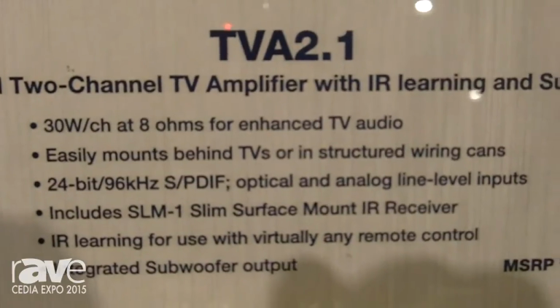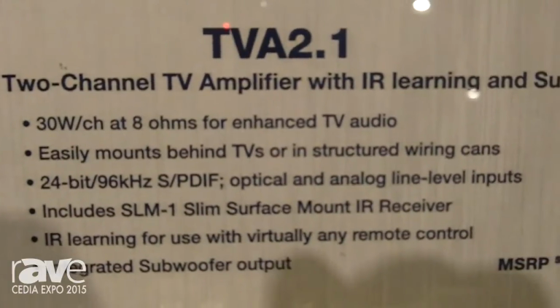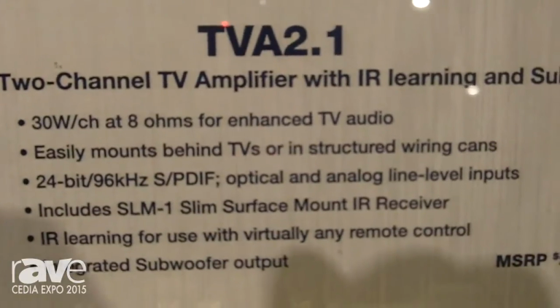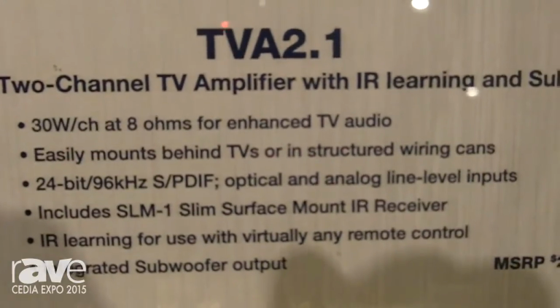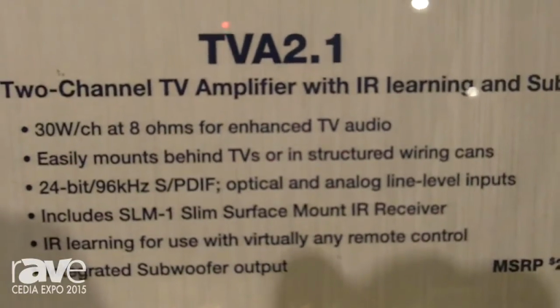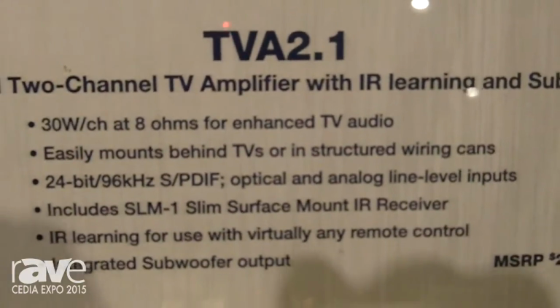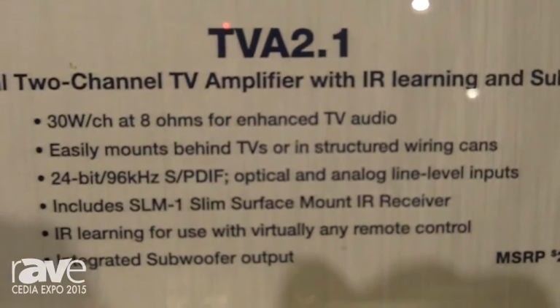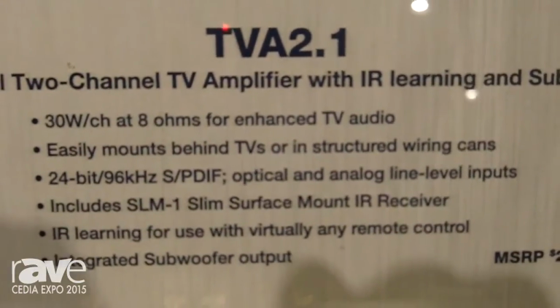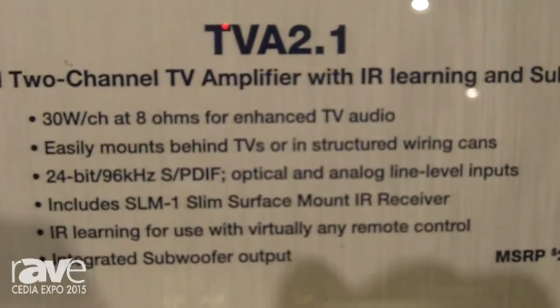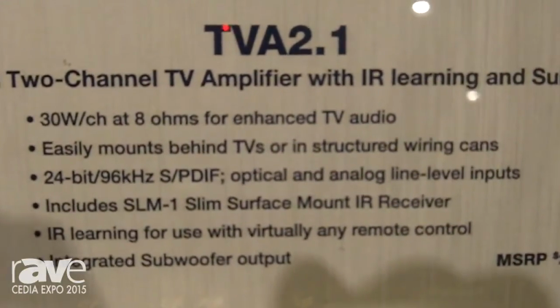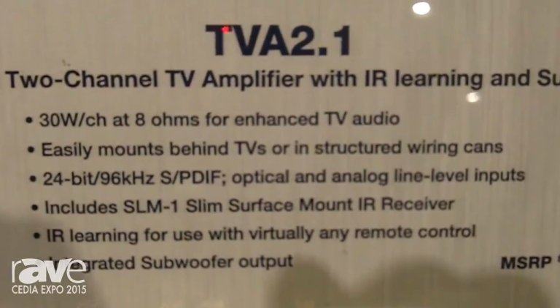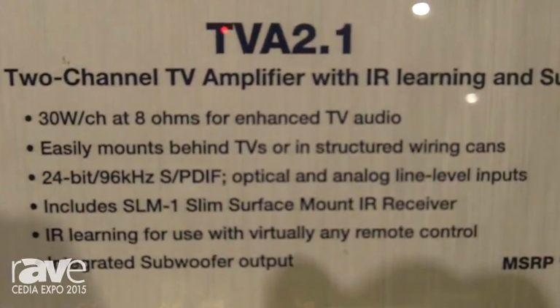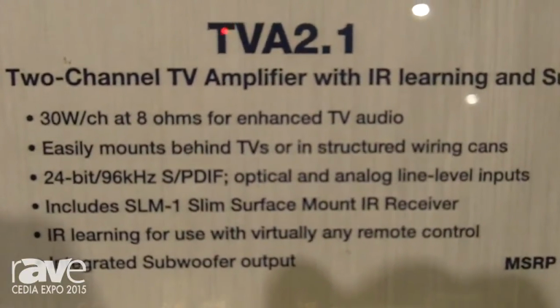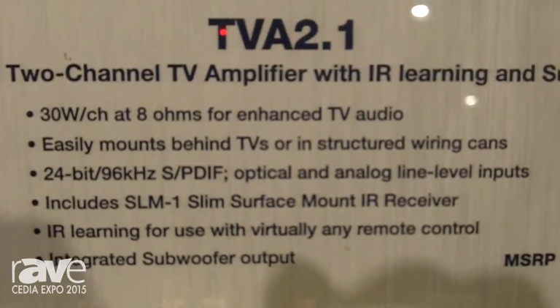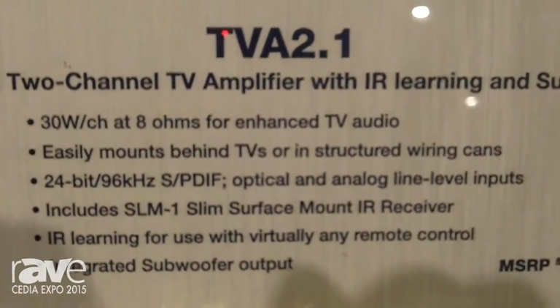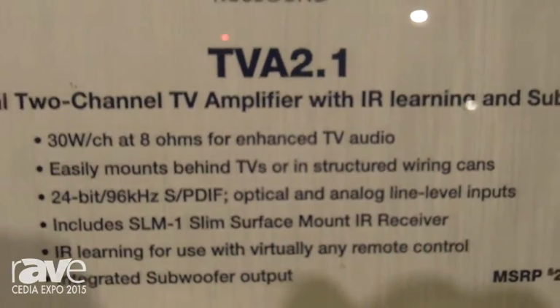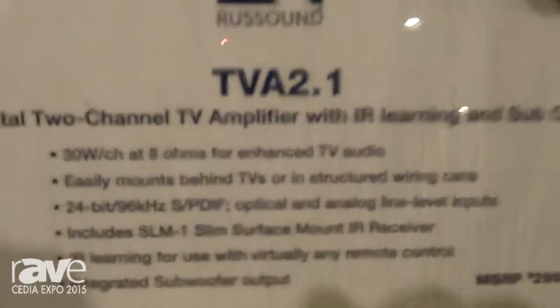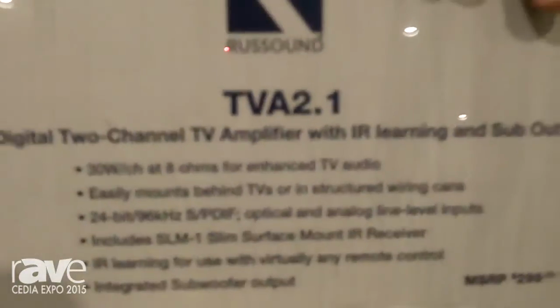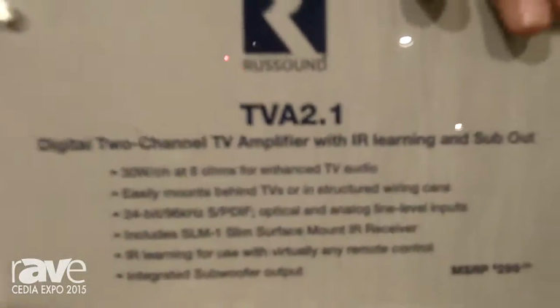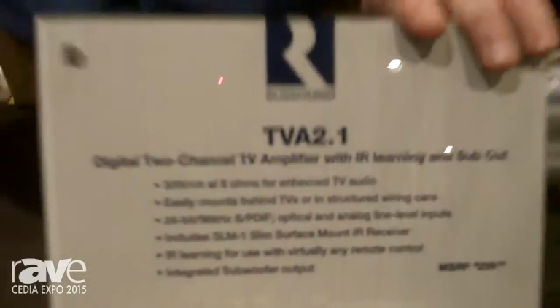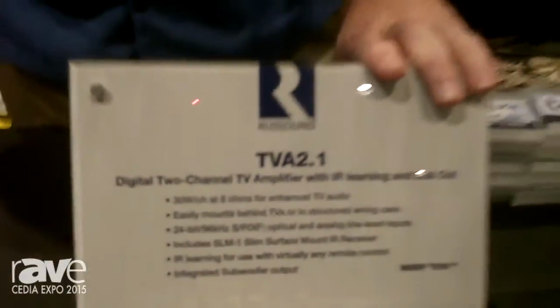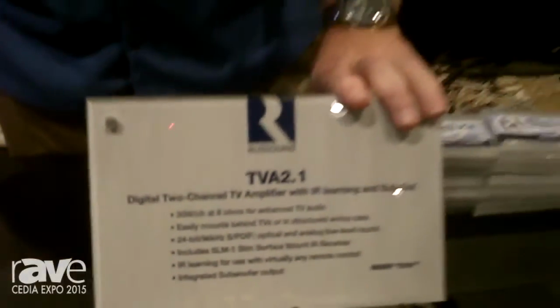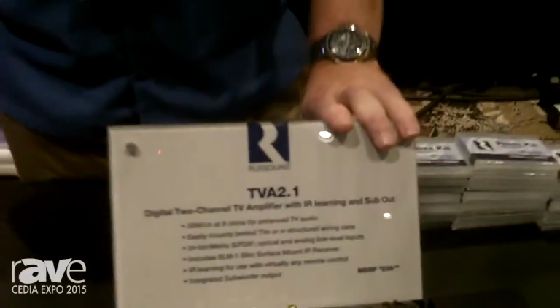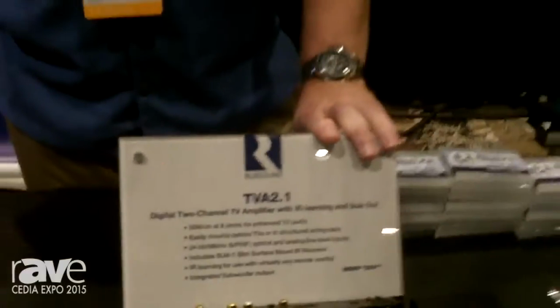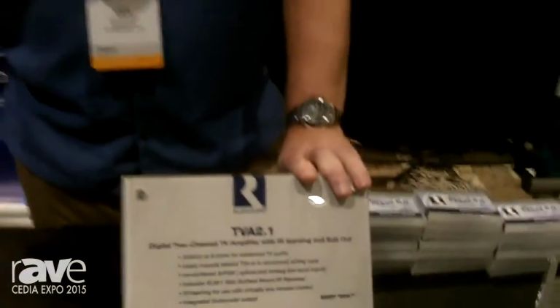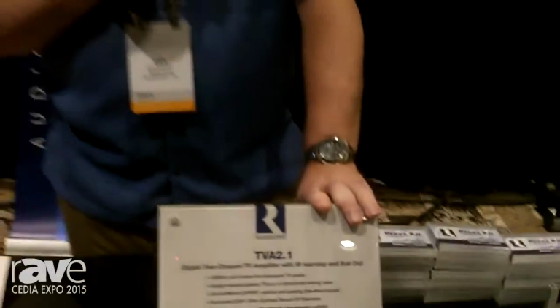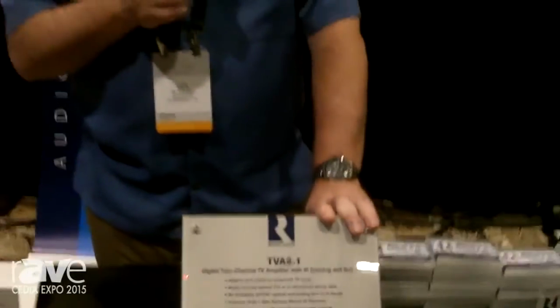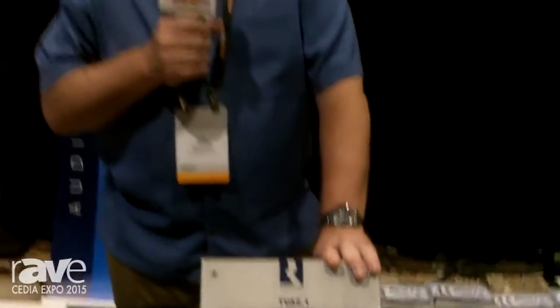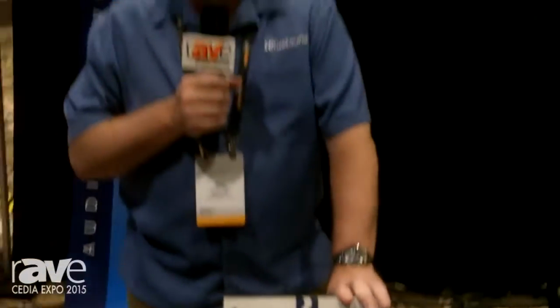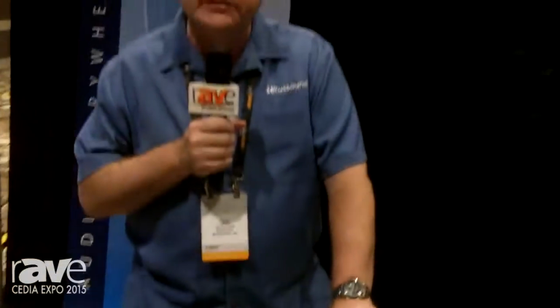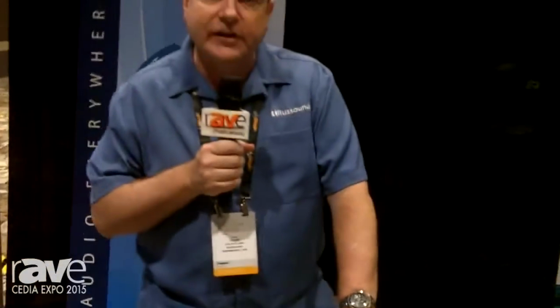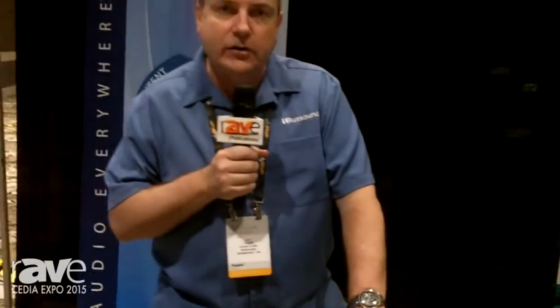It does simple IR learning. All you have to do is teach it three commands — volume up, volume down, and mute — and you're ready to go.